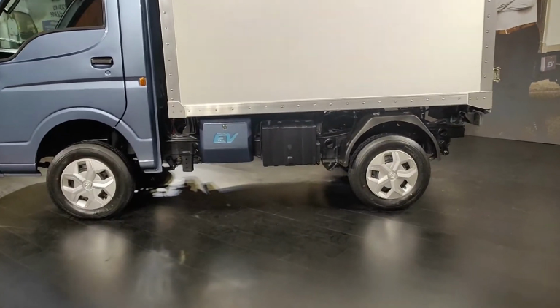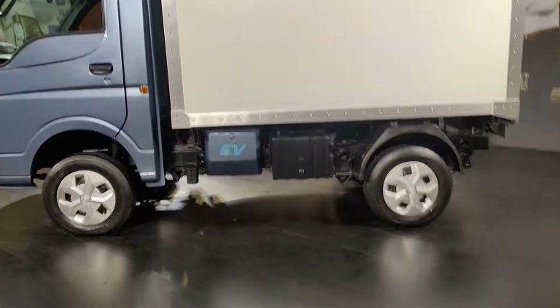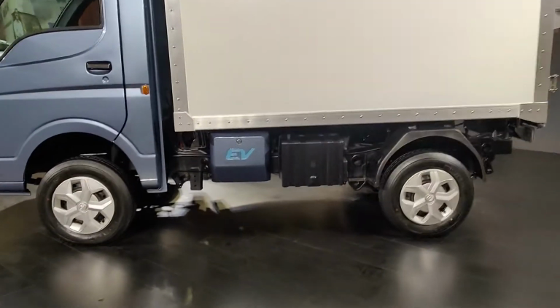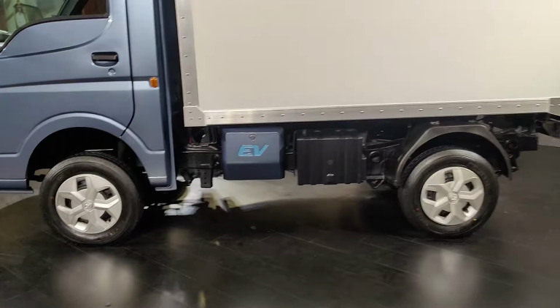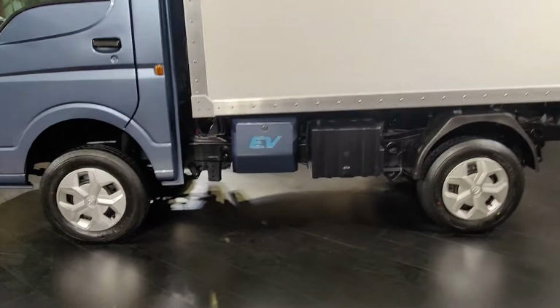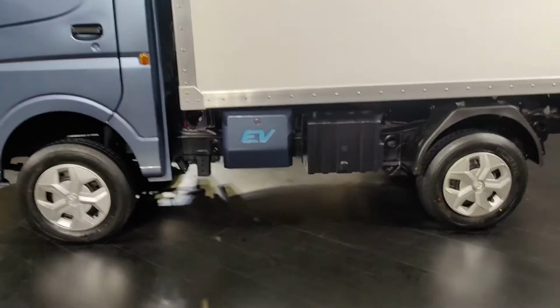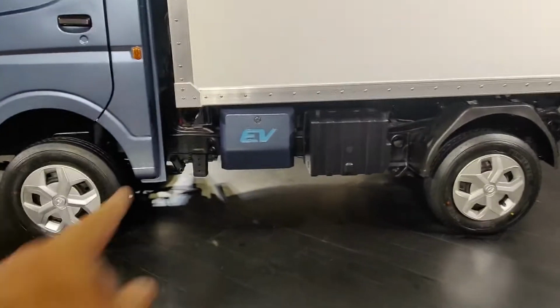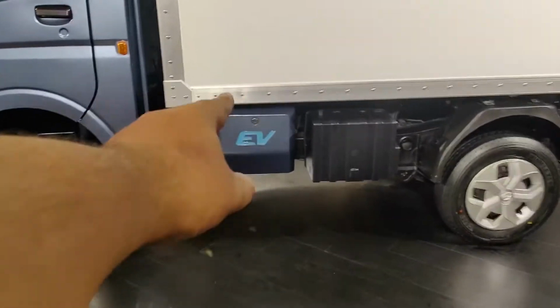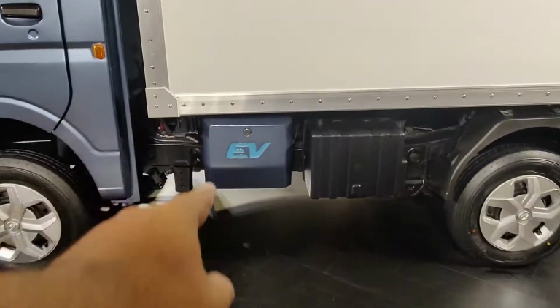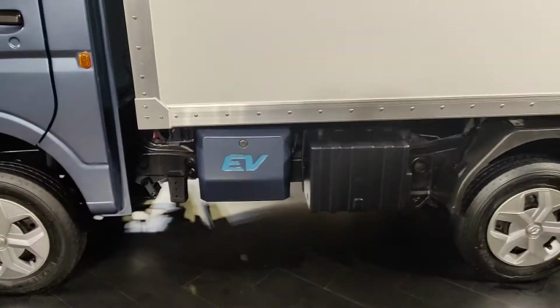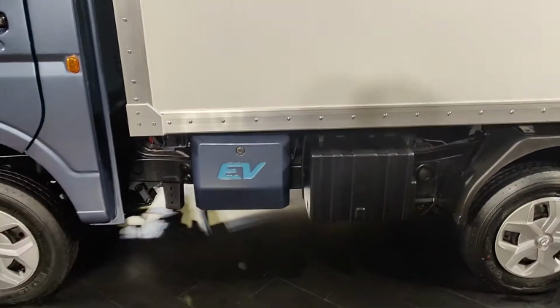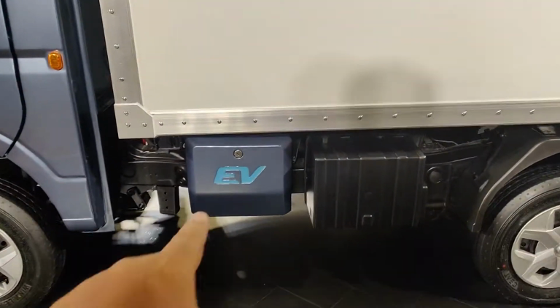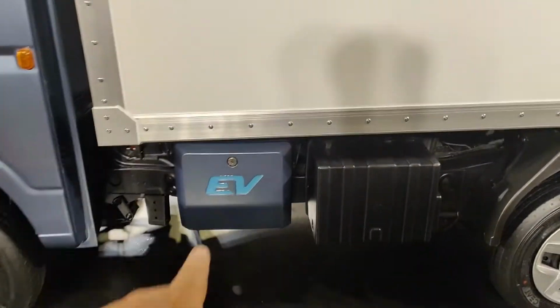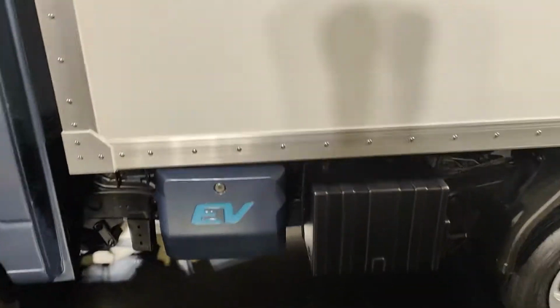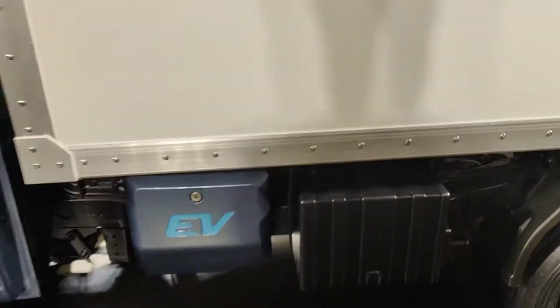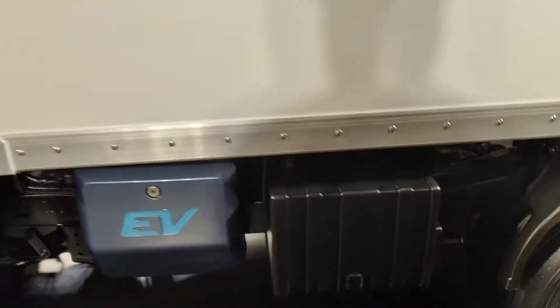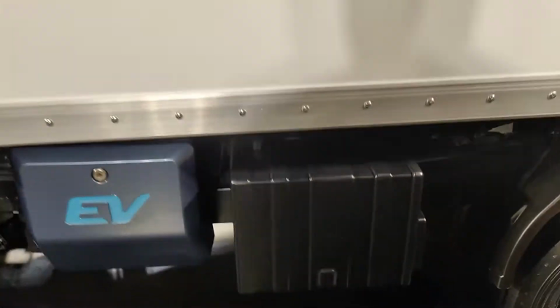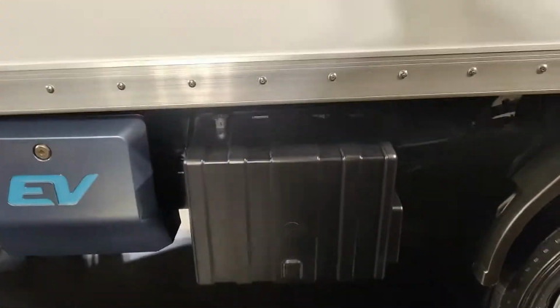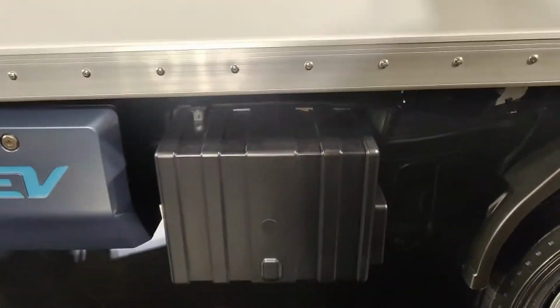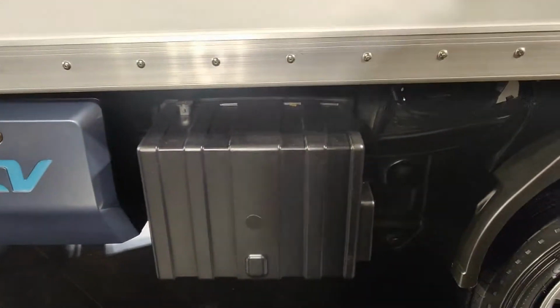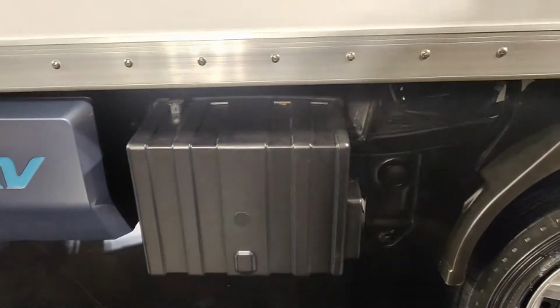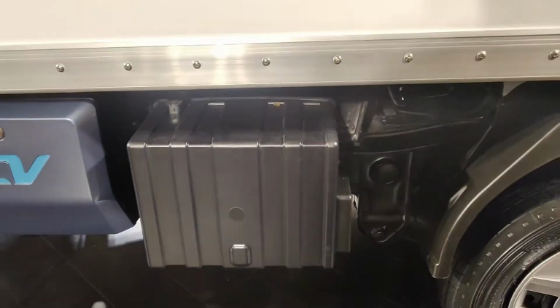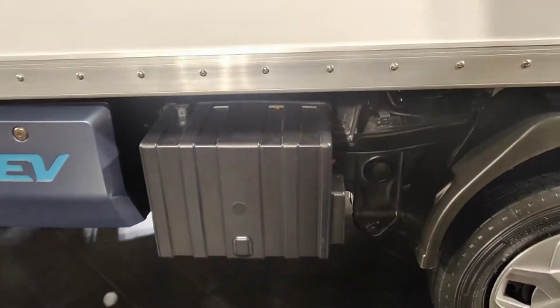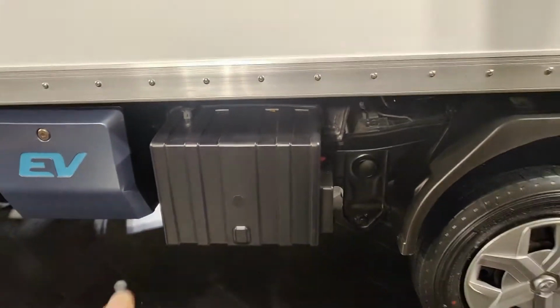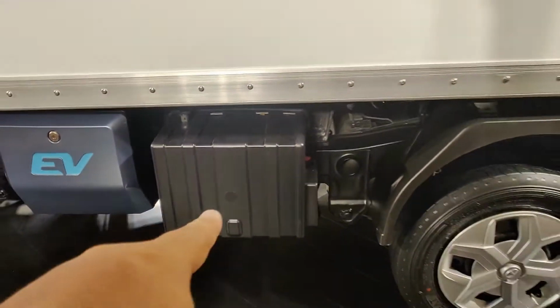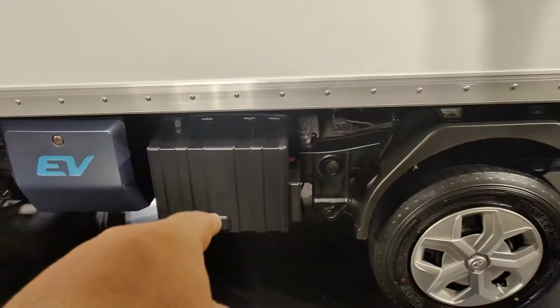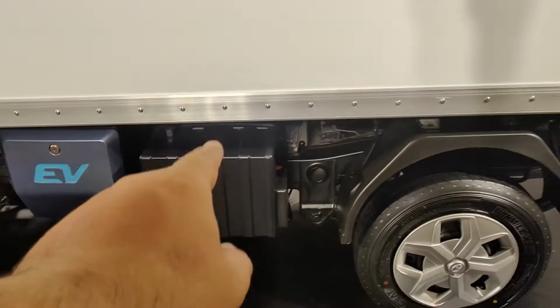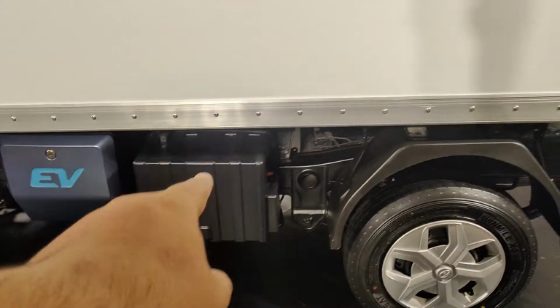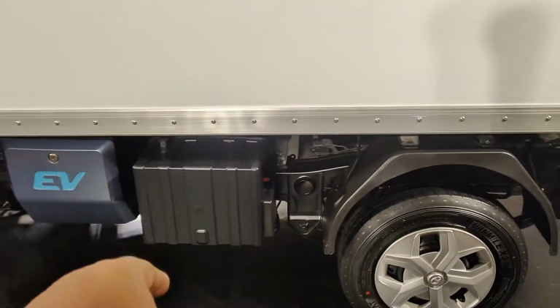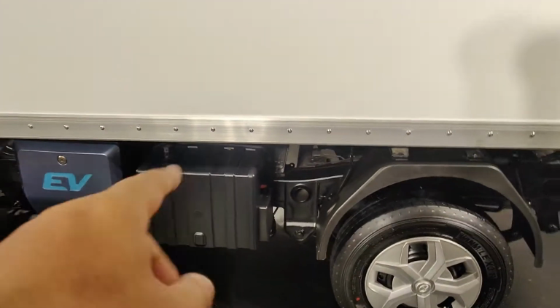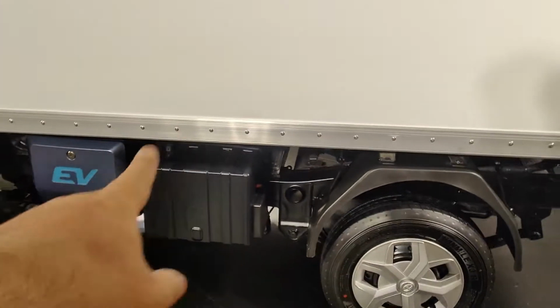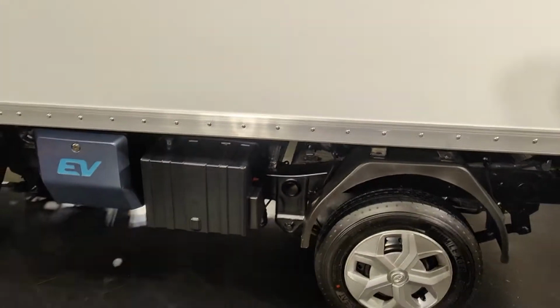It has a charging point here. And this is the battery, which is liquid cooled.